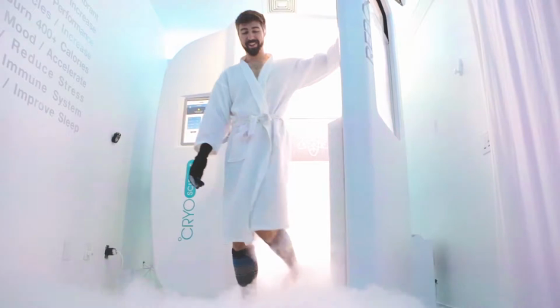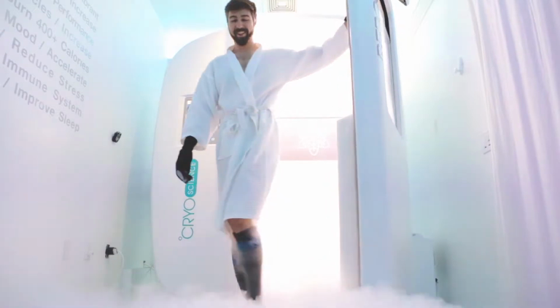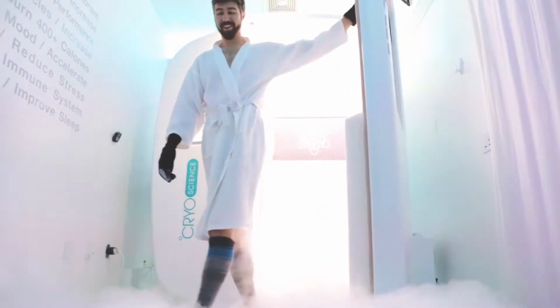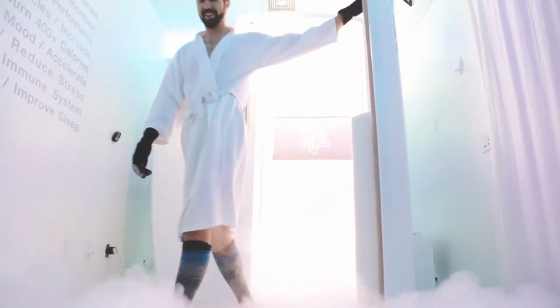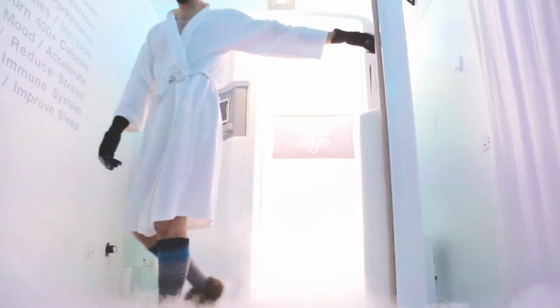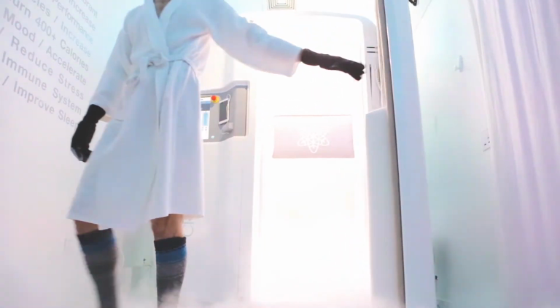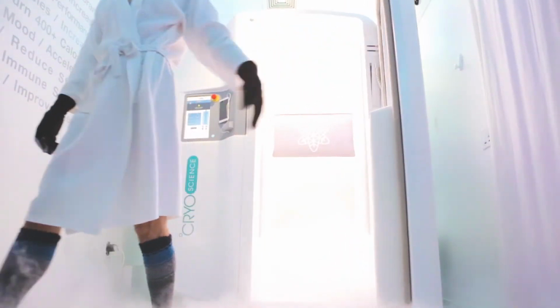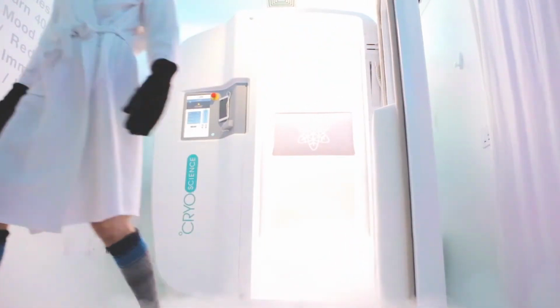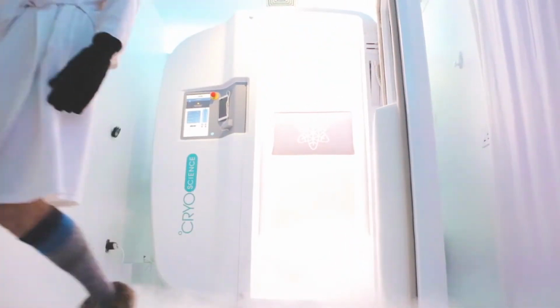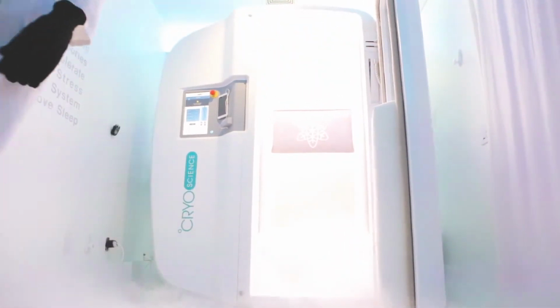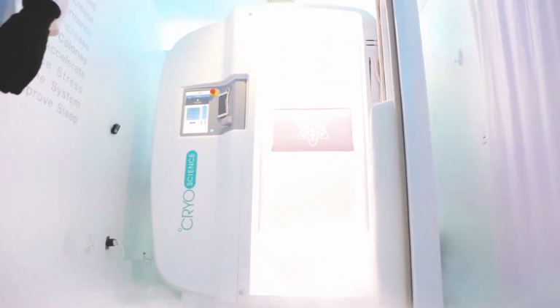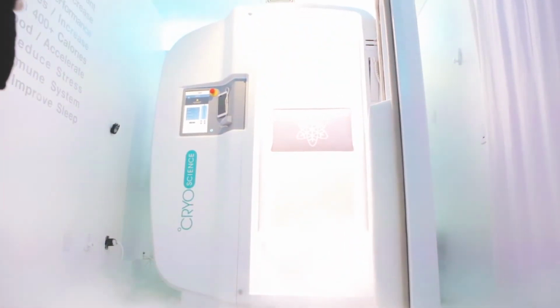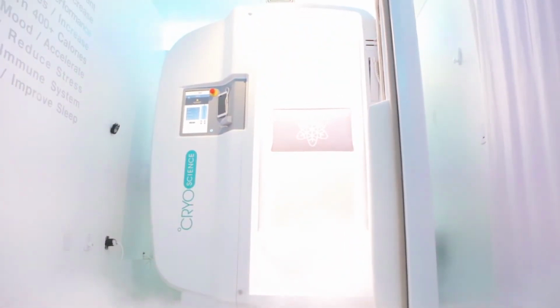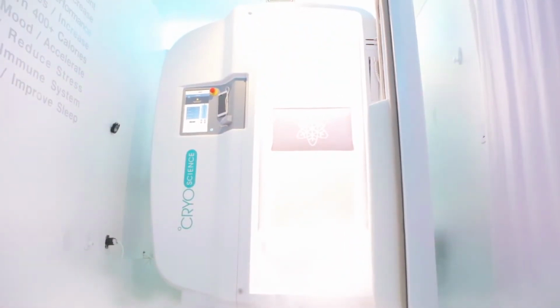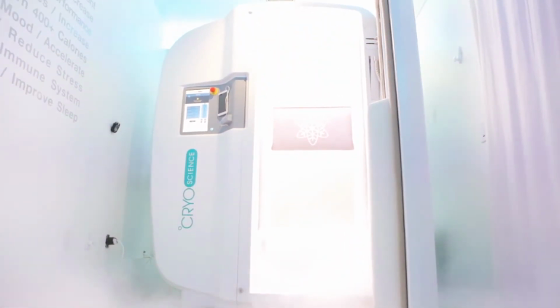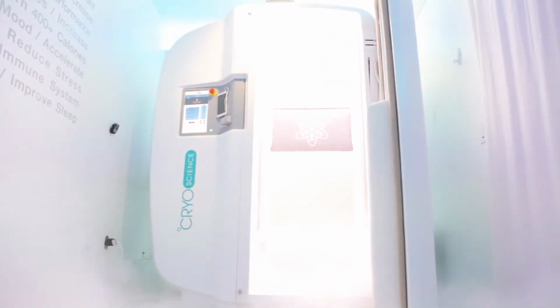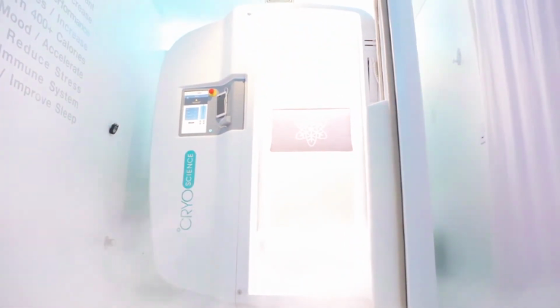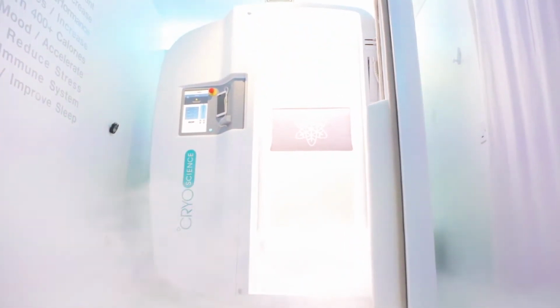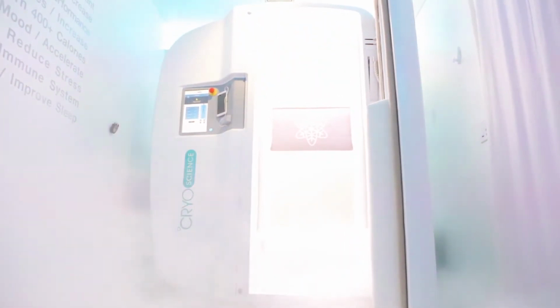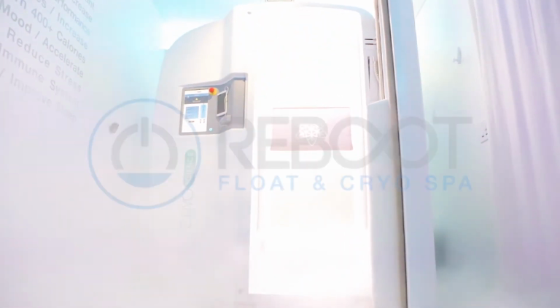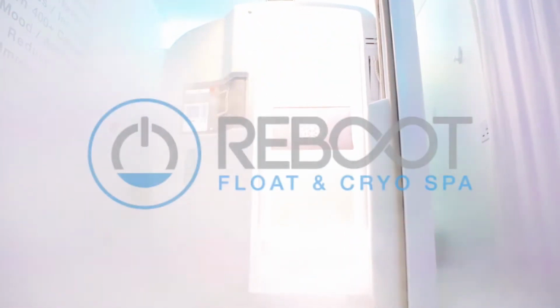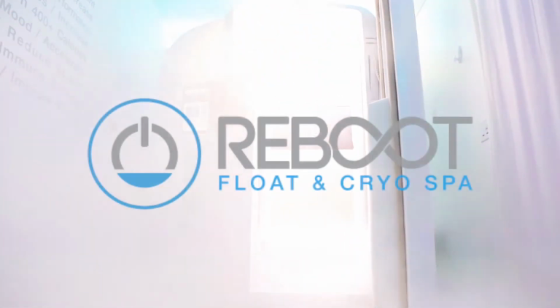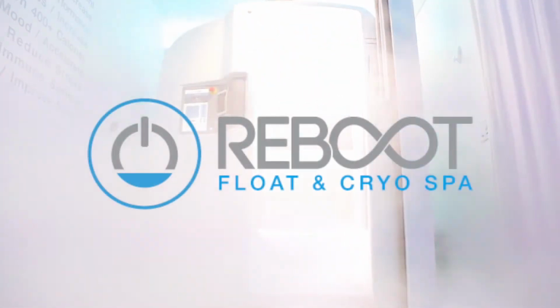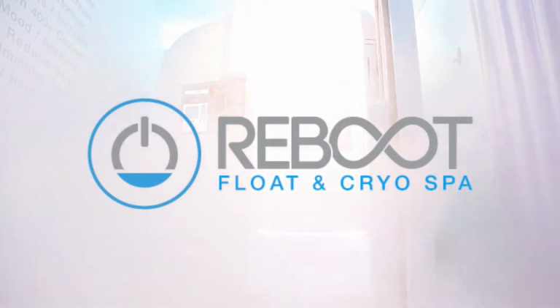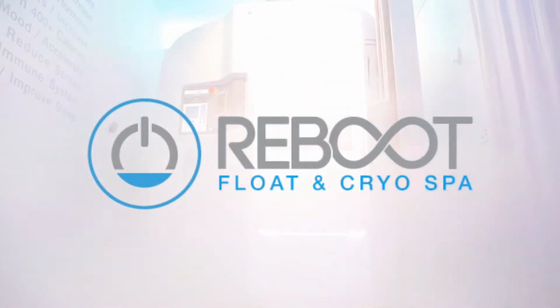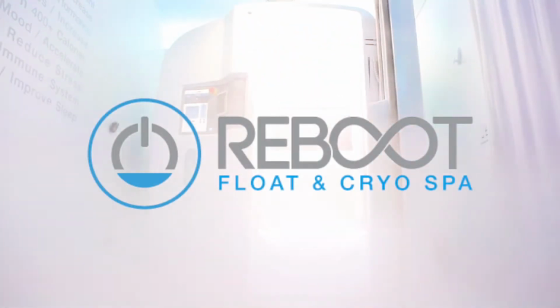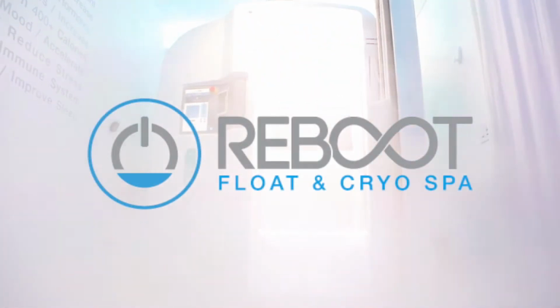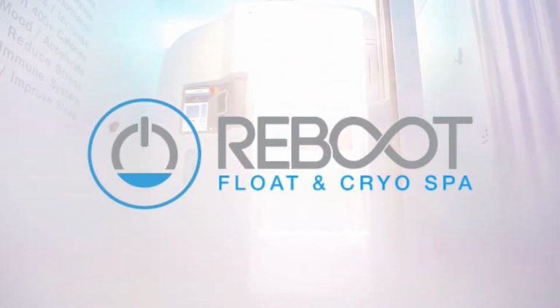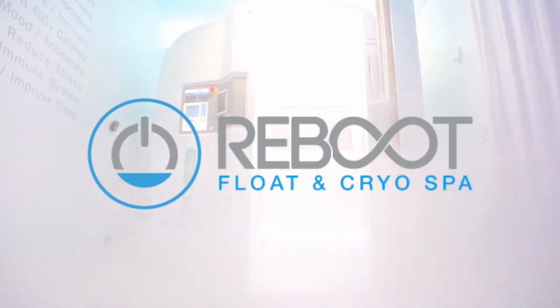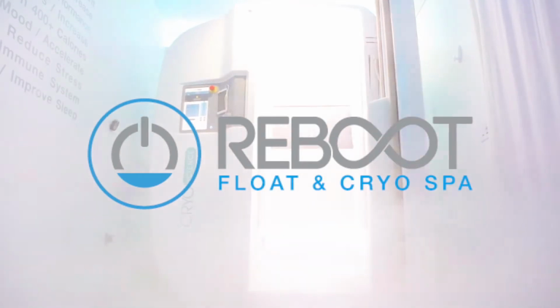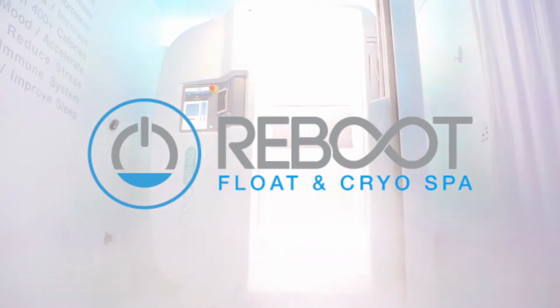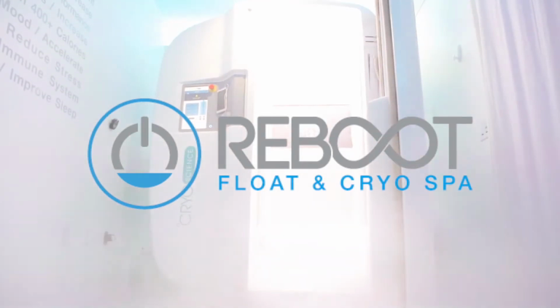Welcome to Reboot. This video will prepare and educate you for your cryotherapy session.